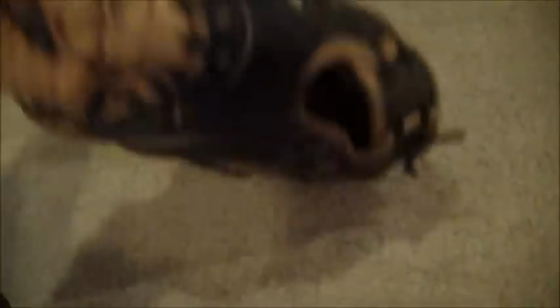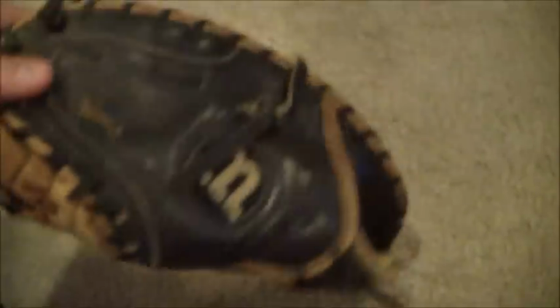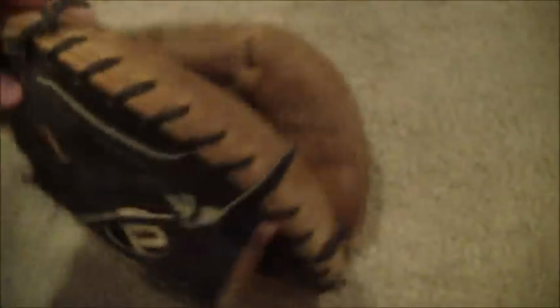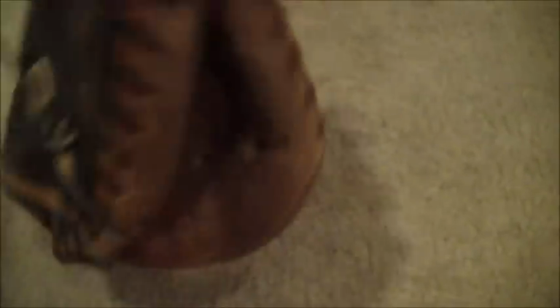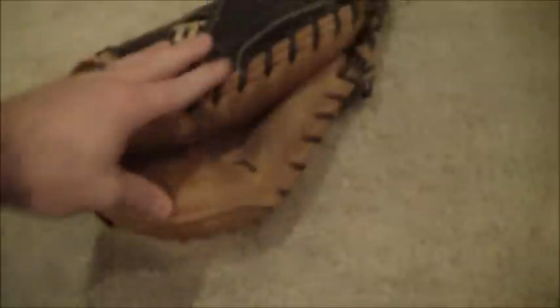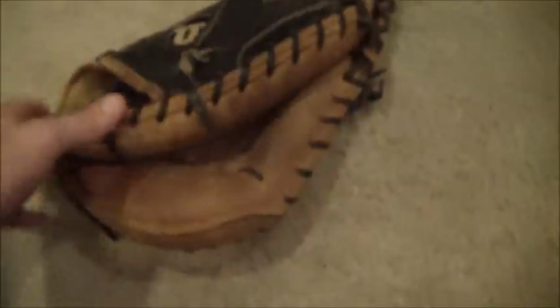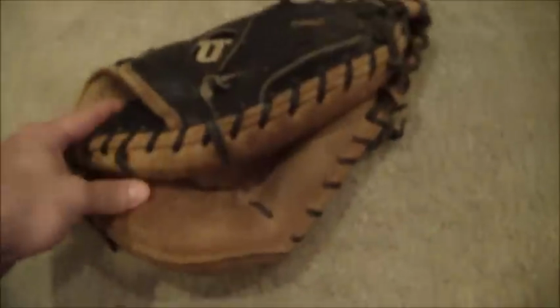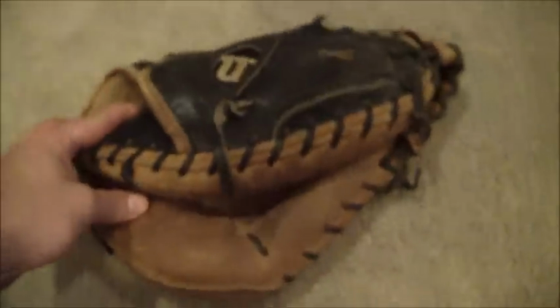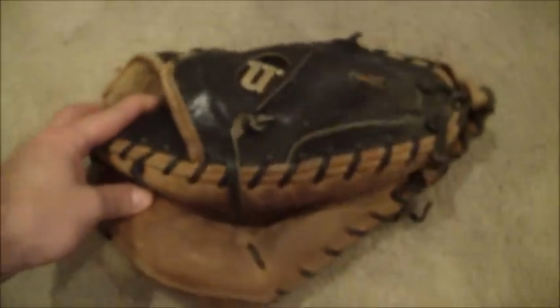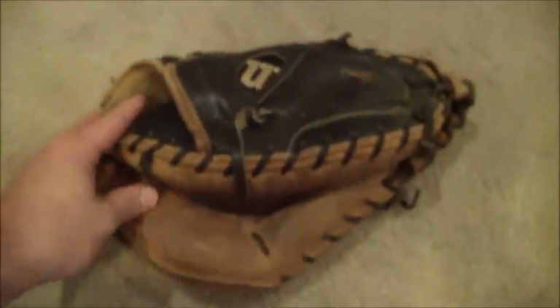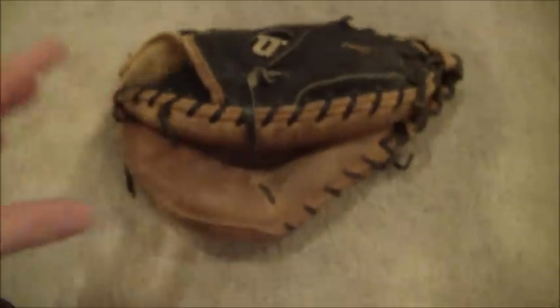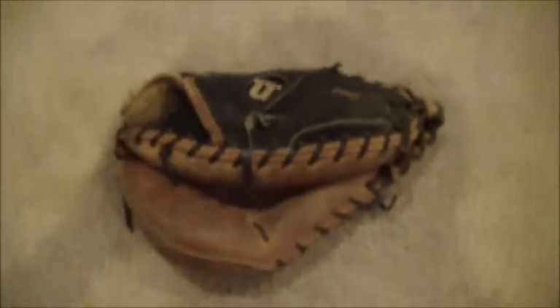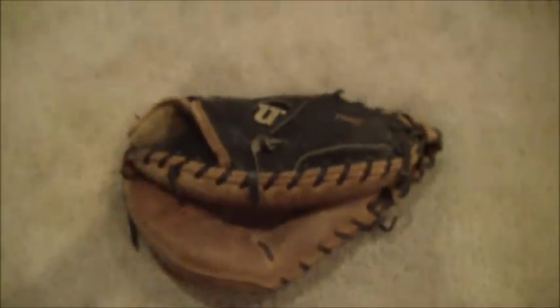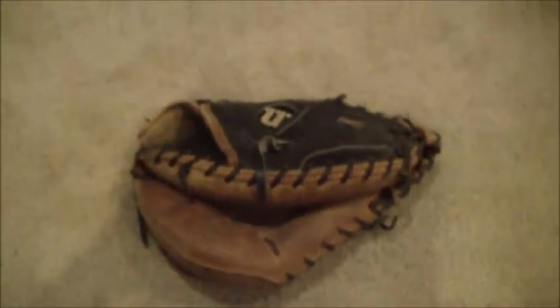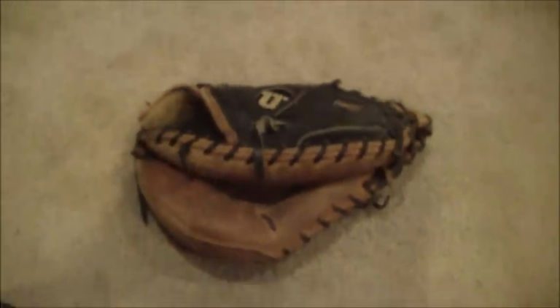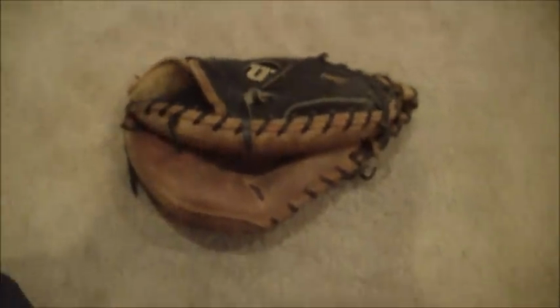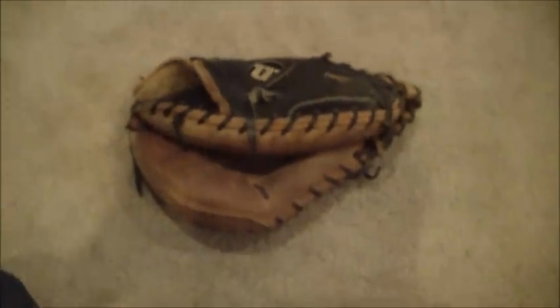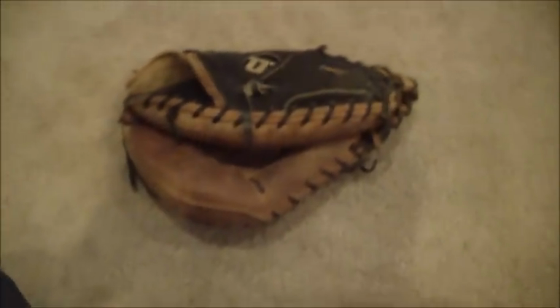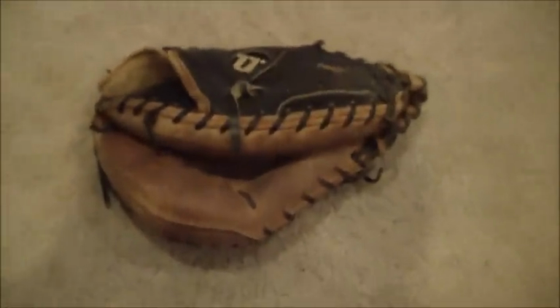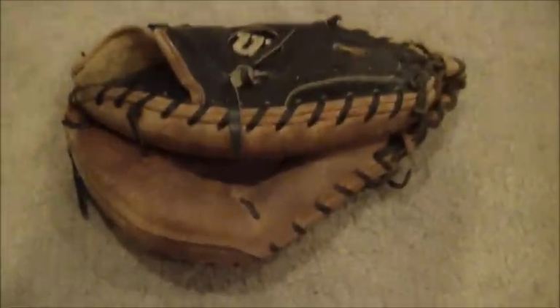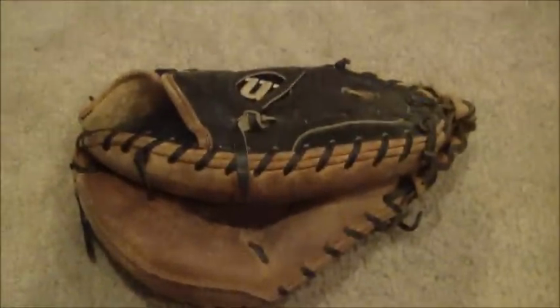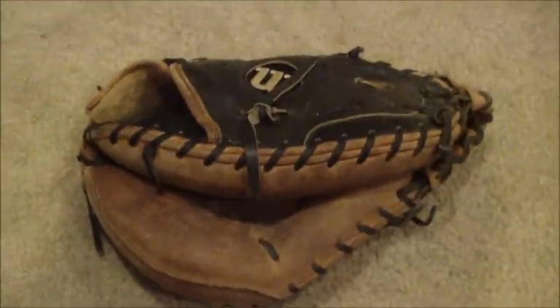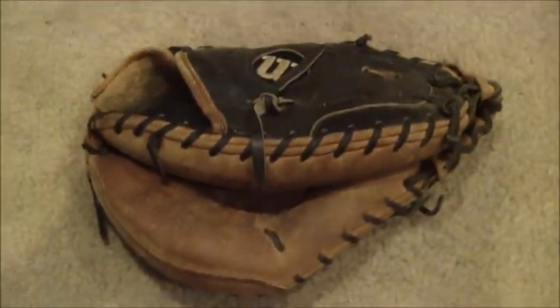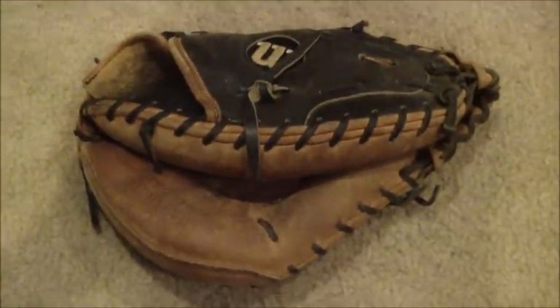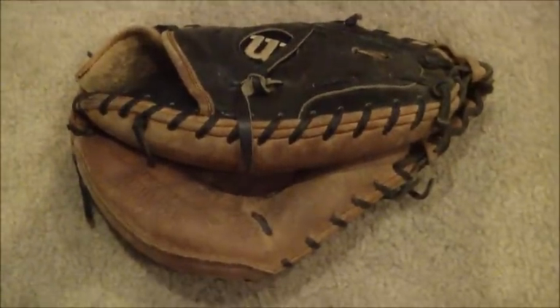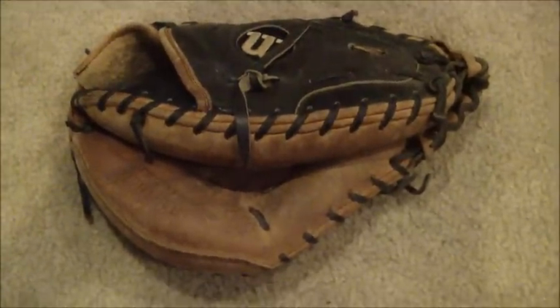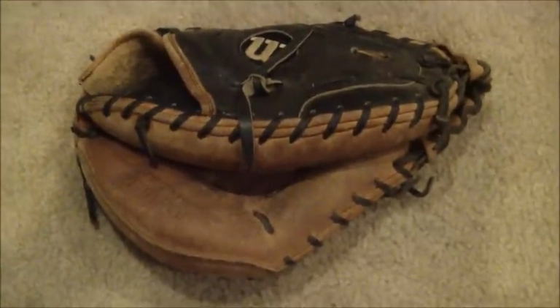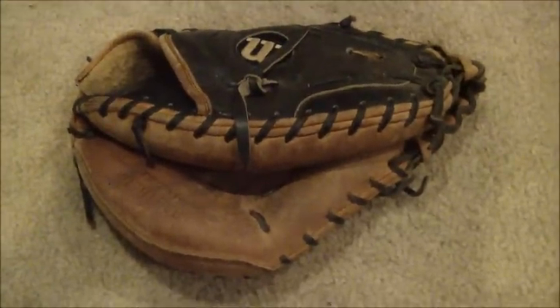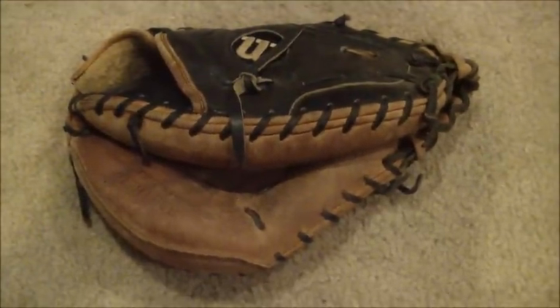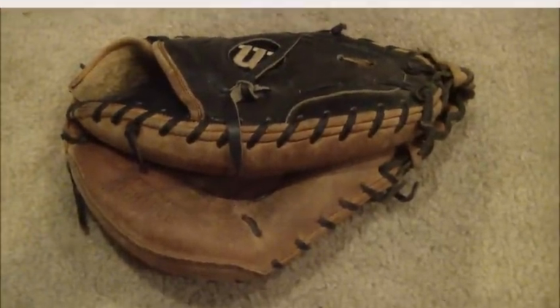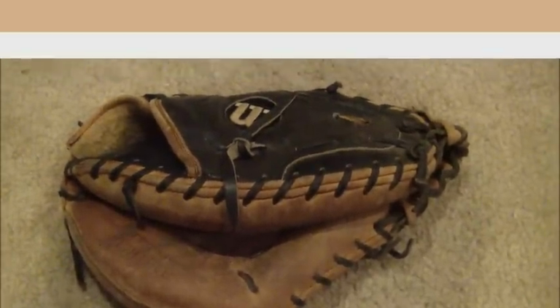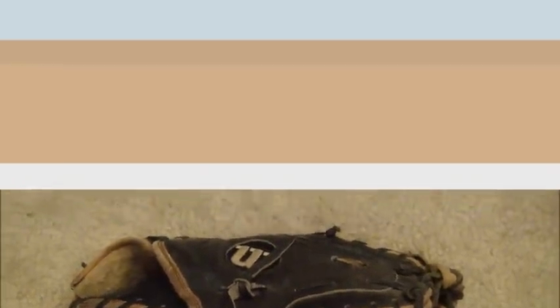Bear with me one quick second and you will see the after shot. If you have any questions in regards to gloves and glove relacing, feel free to contact me through my website at www.gloverlace.com.